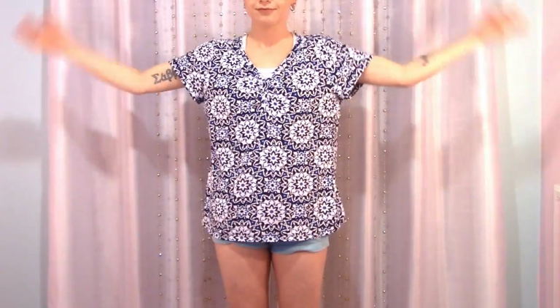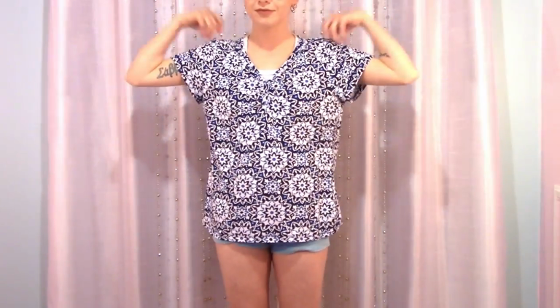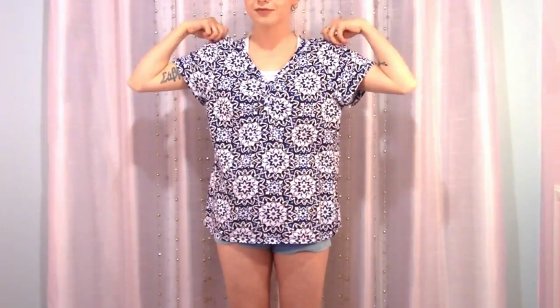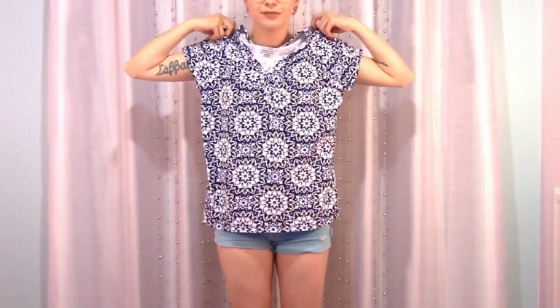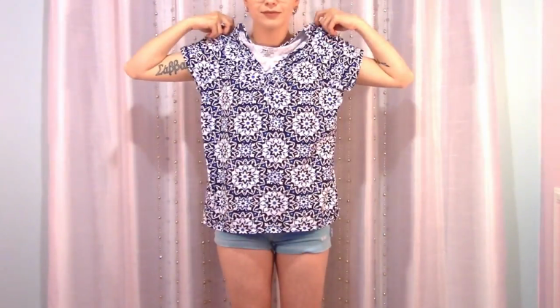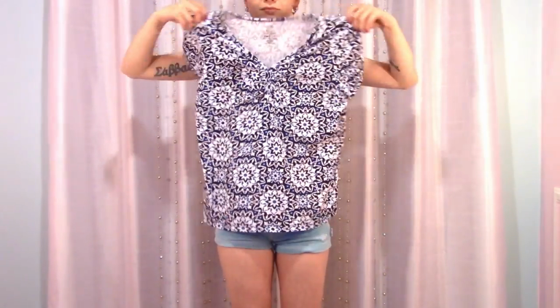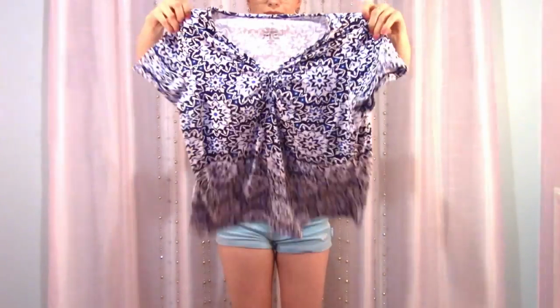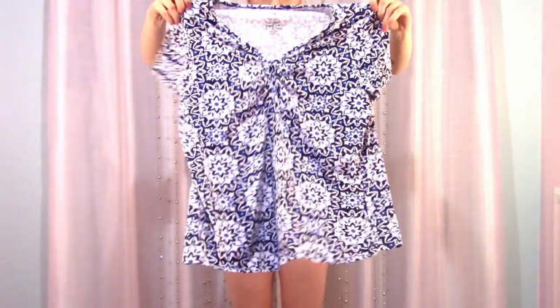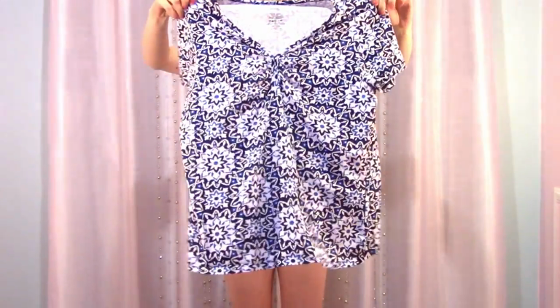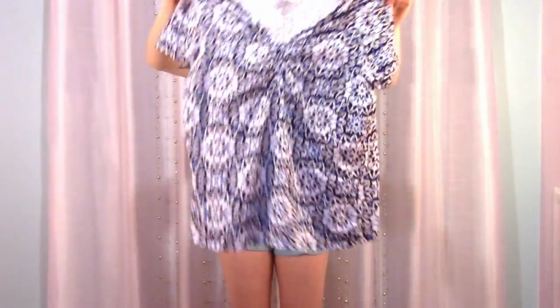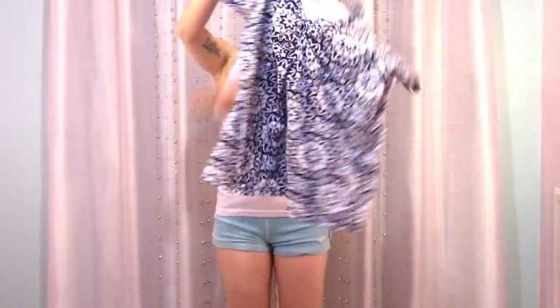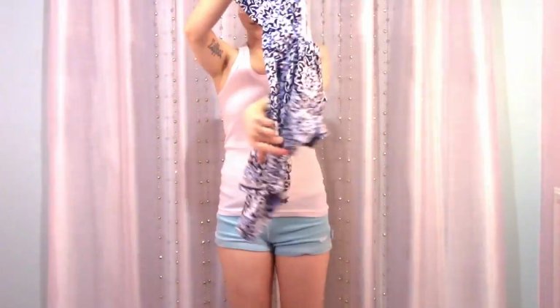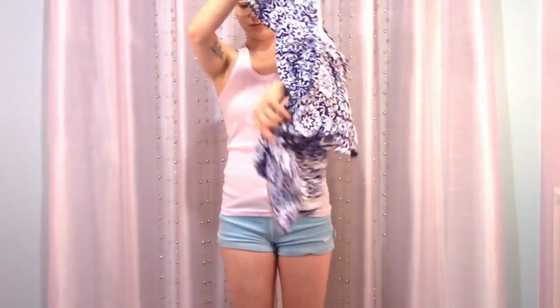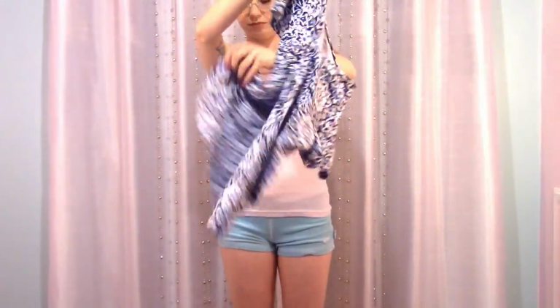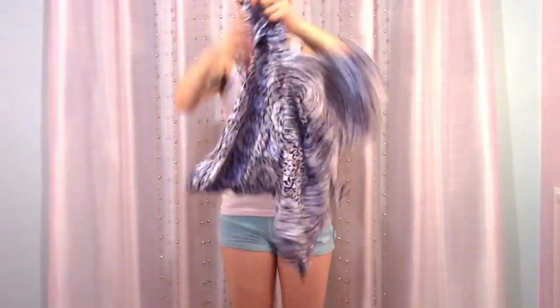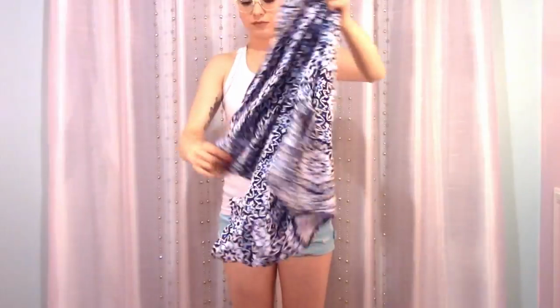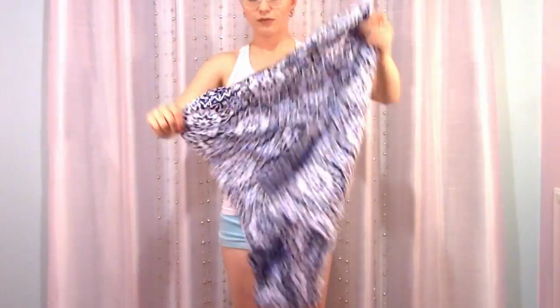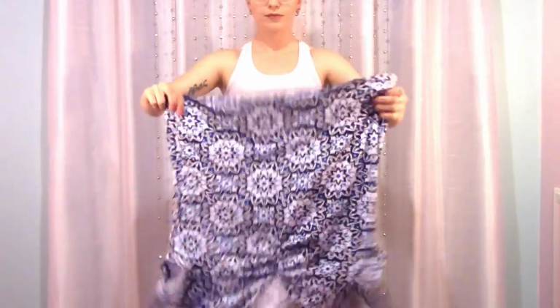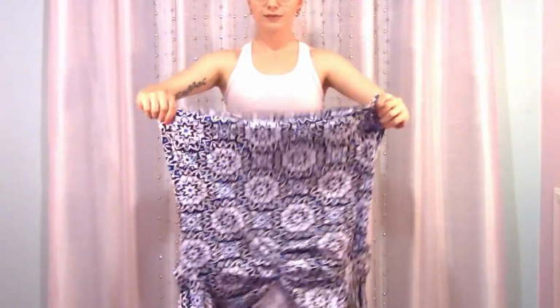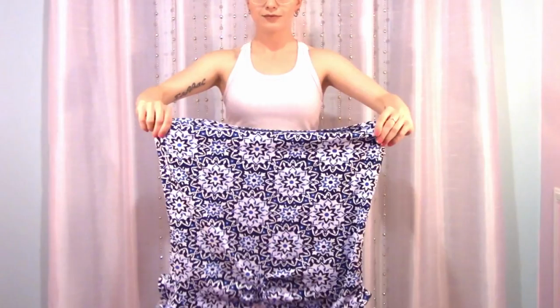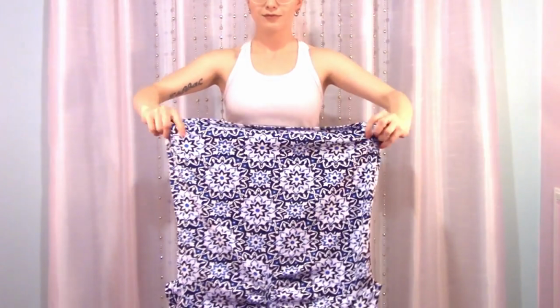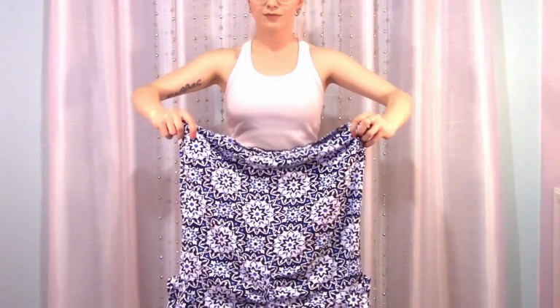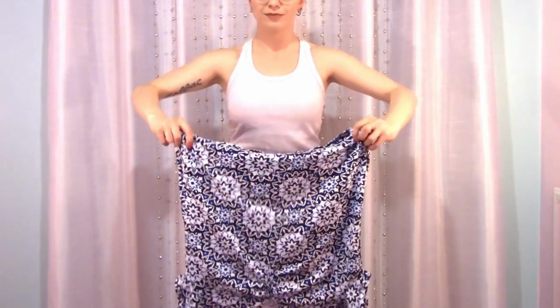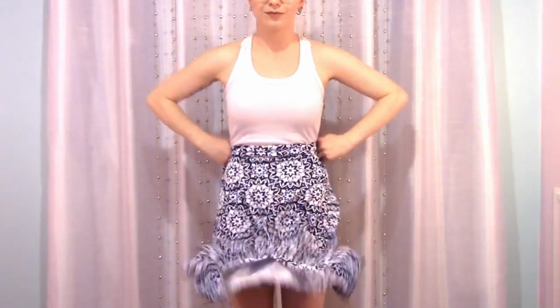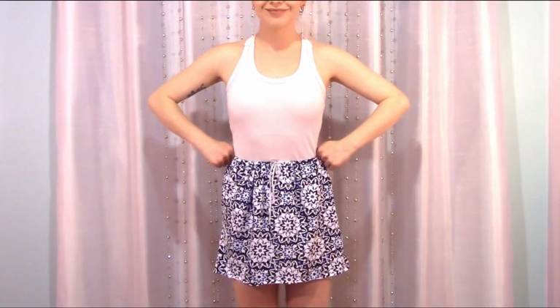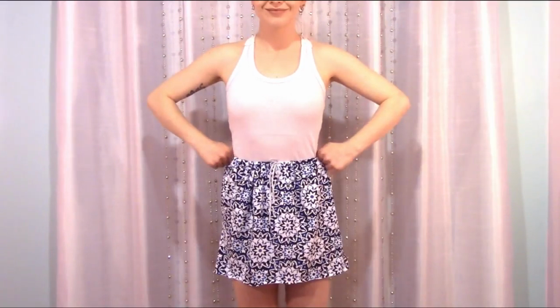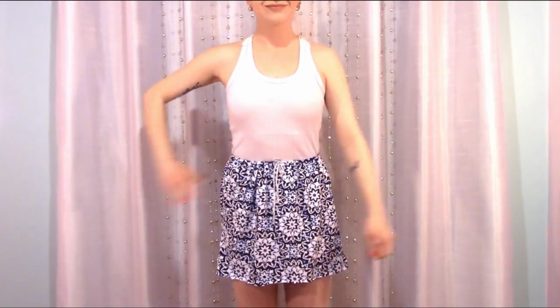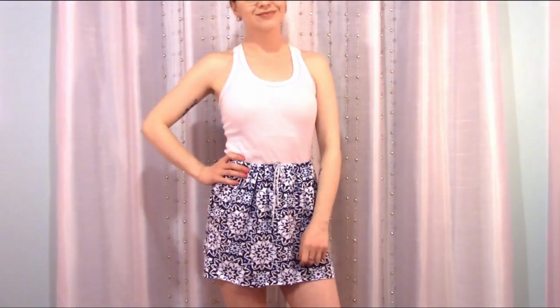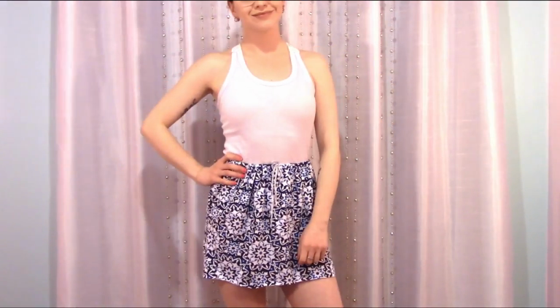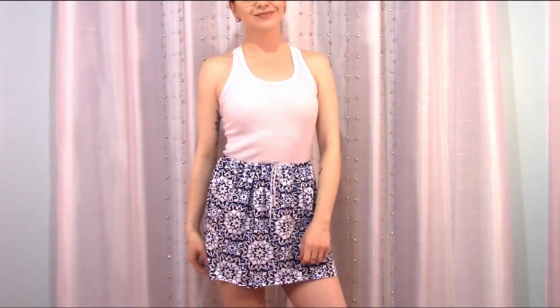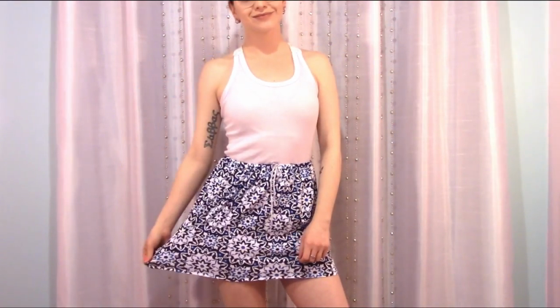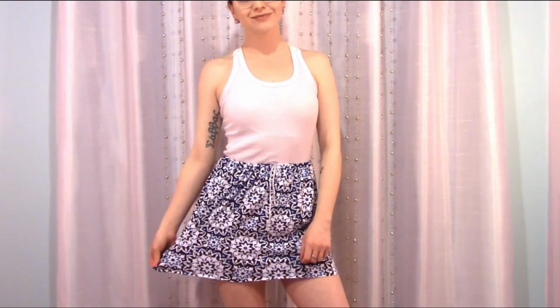I like doing this DIY with patterned shirts, but remember that your pattern will be flipped upside down.